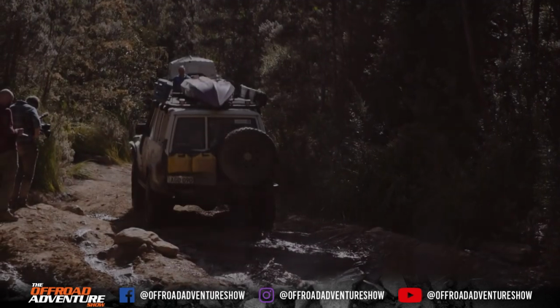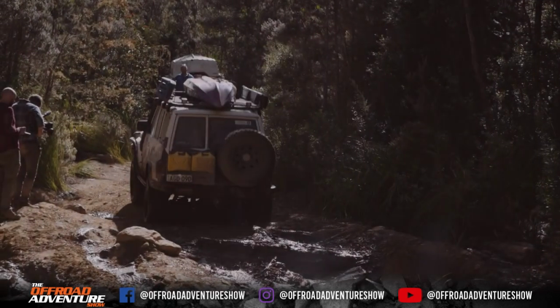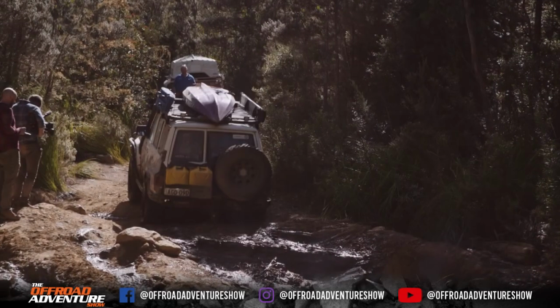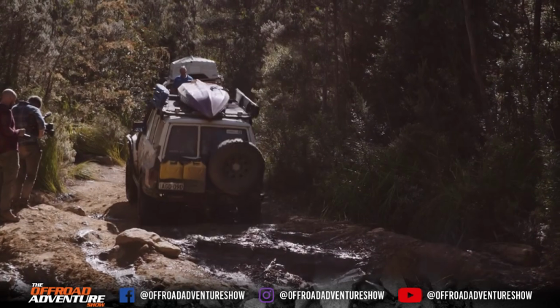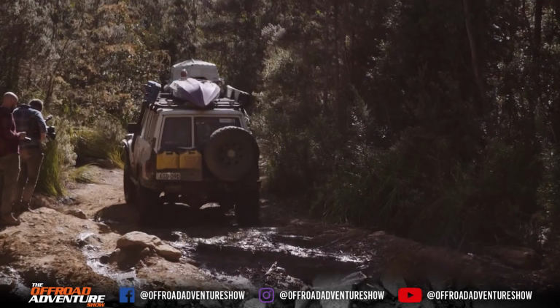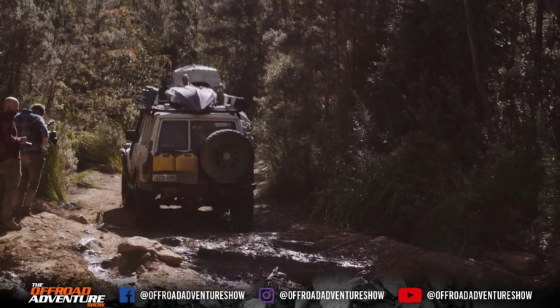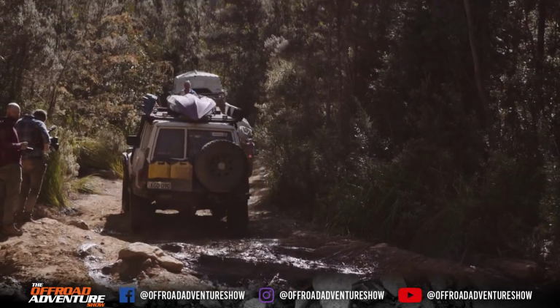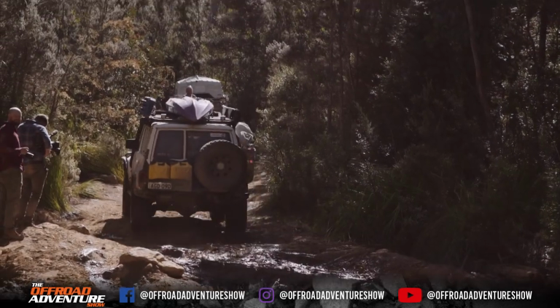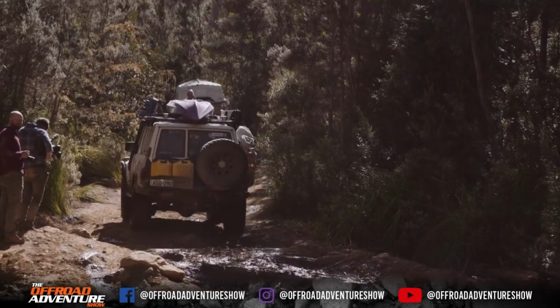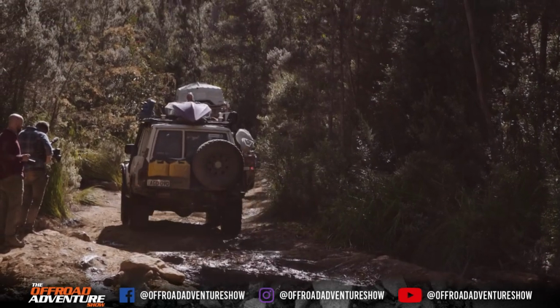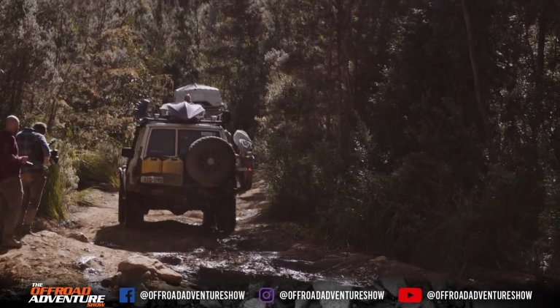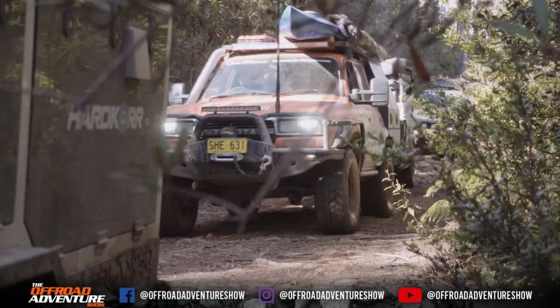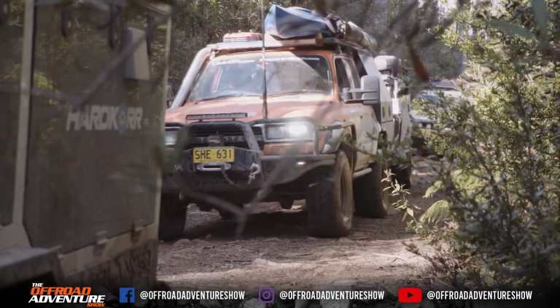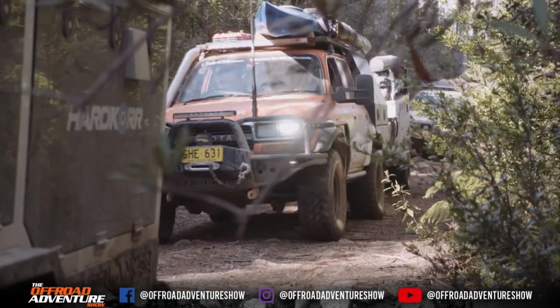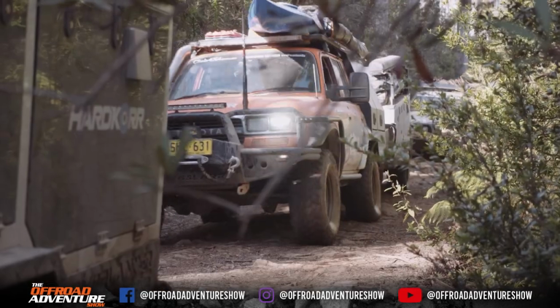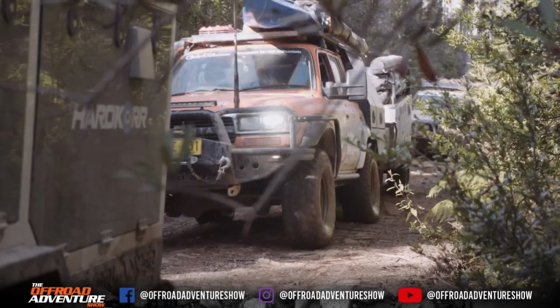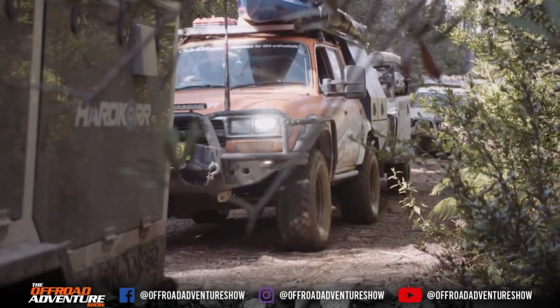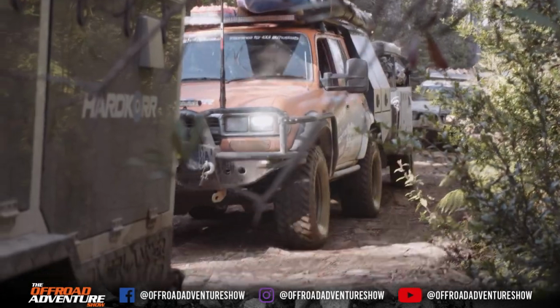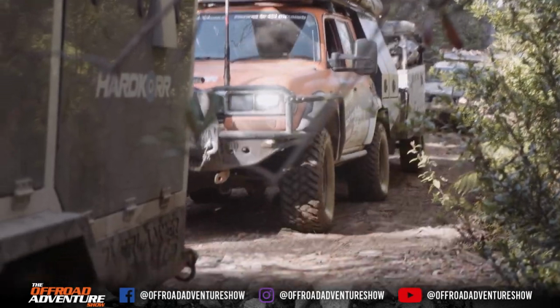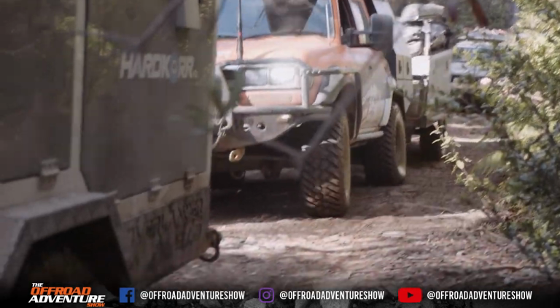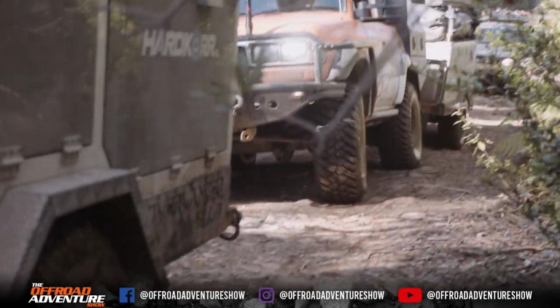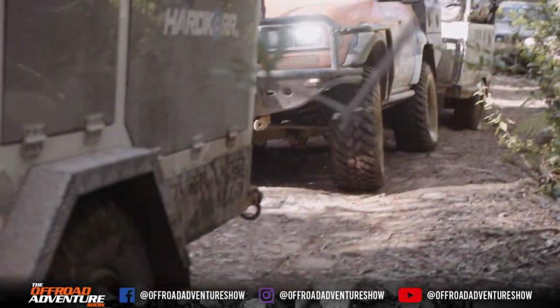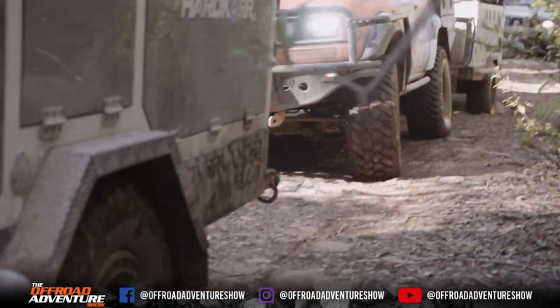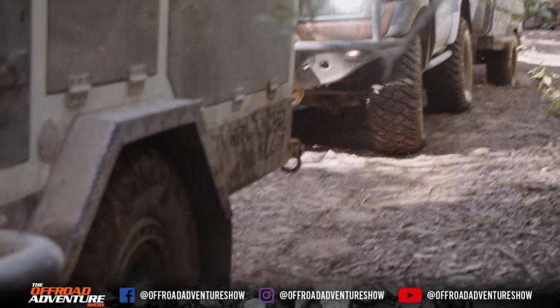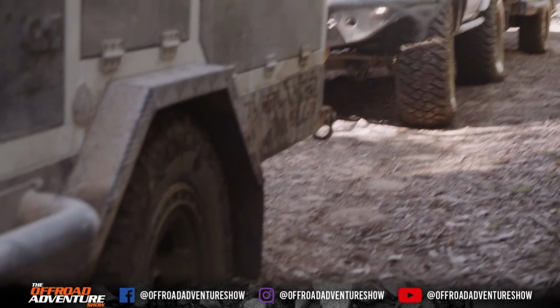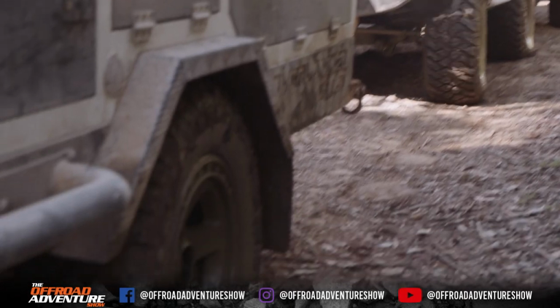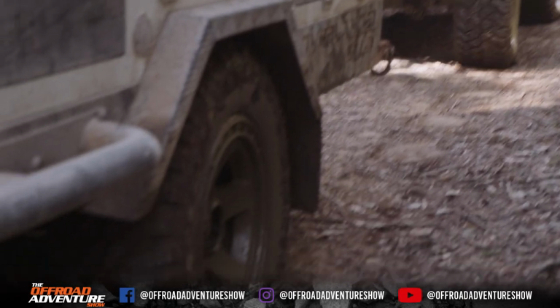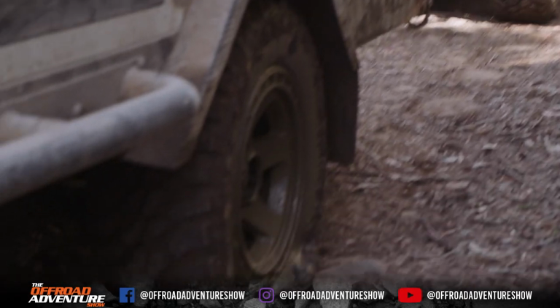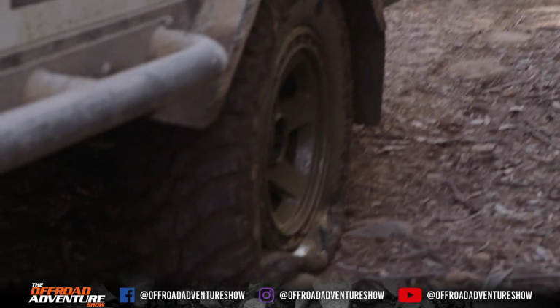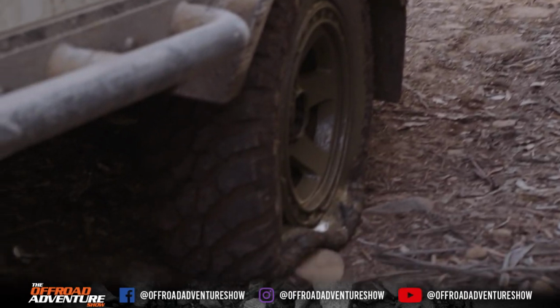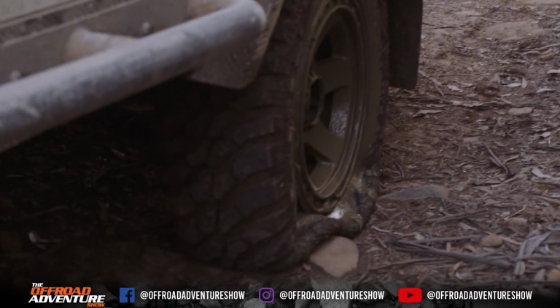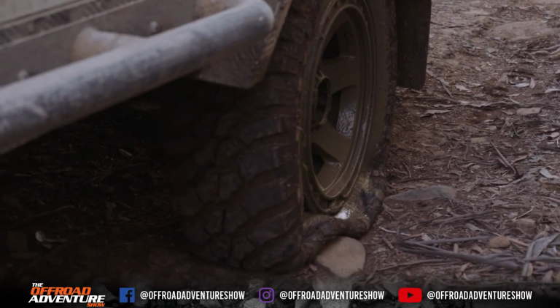Hey, Borgie, we got a little flat up here on the camper. Can I bring that compressor up? Yeah, no problems, mate.